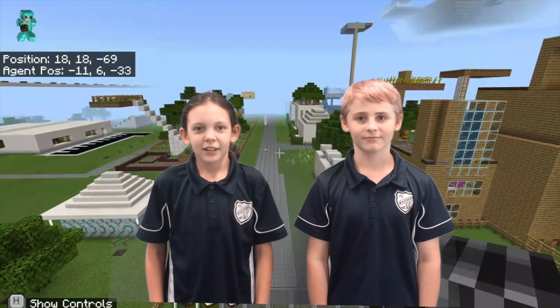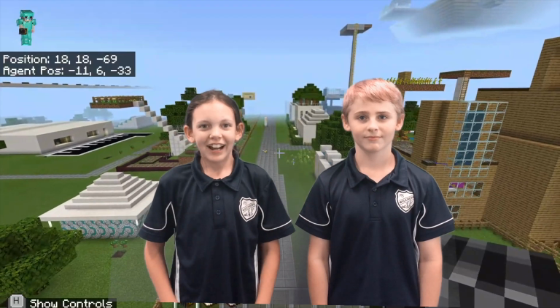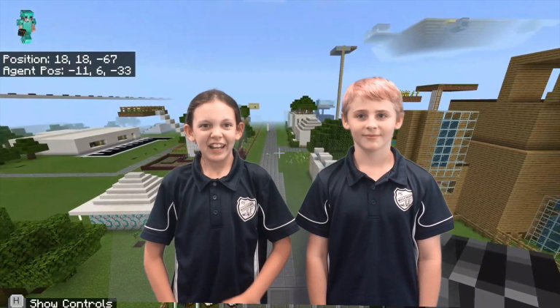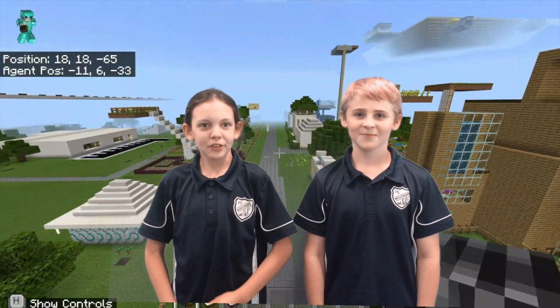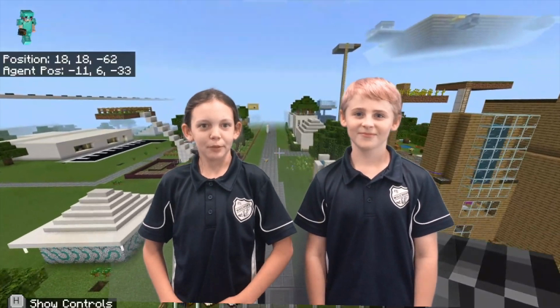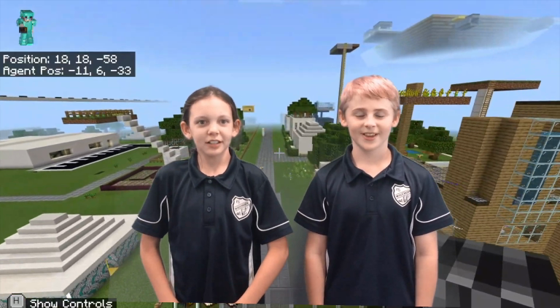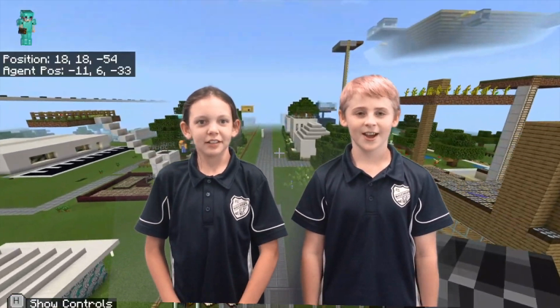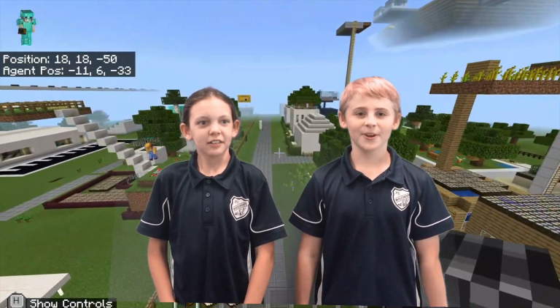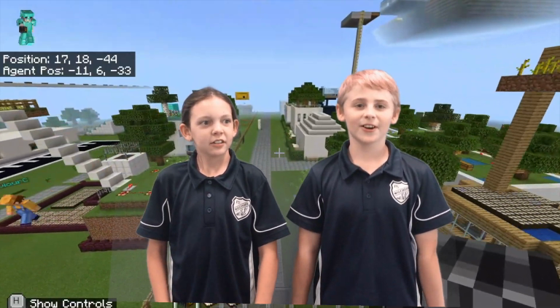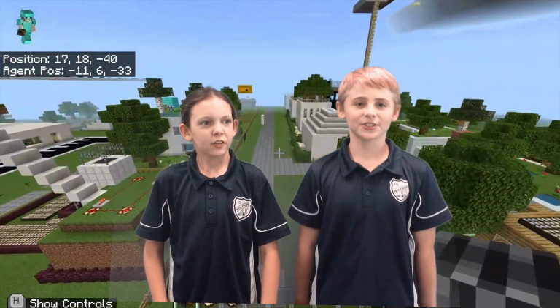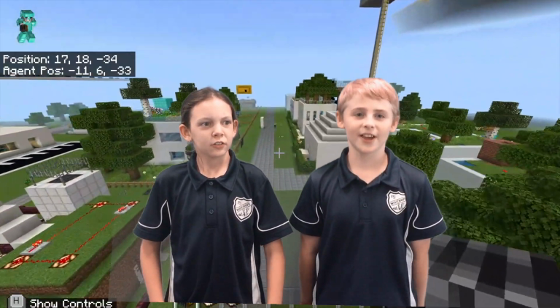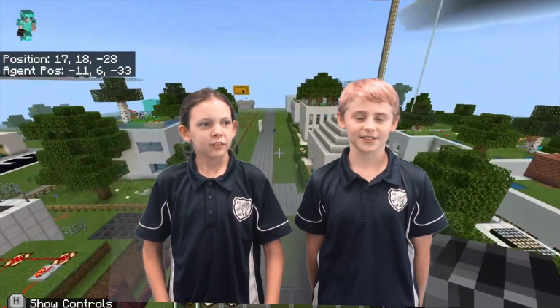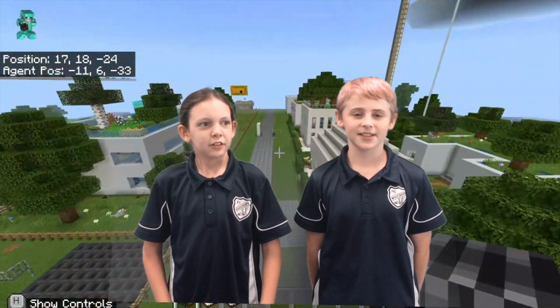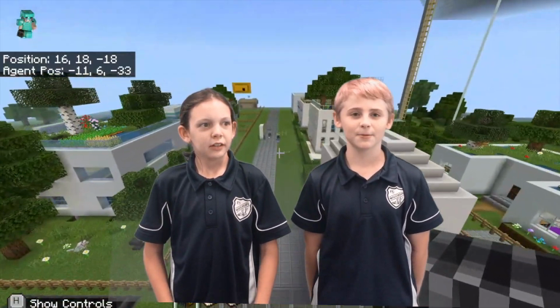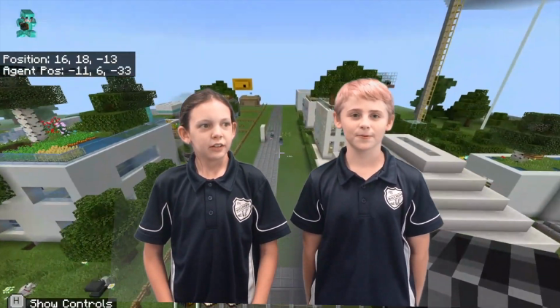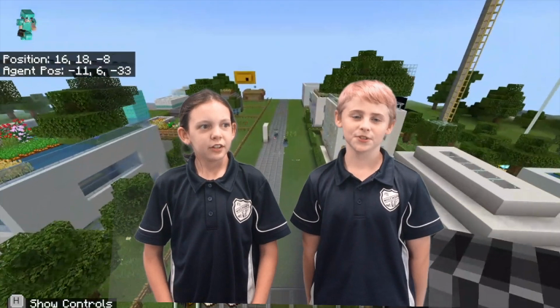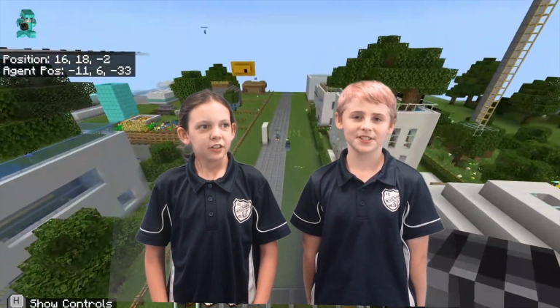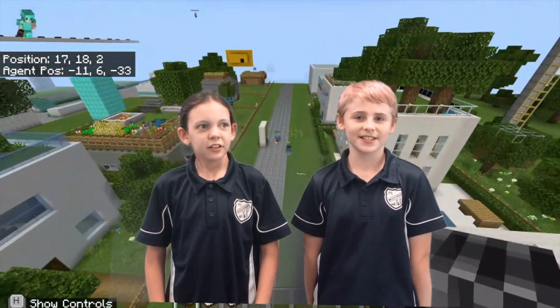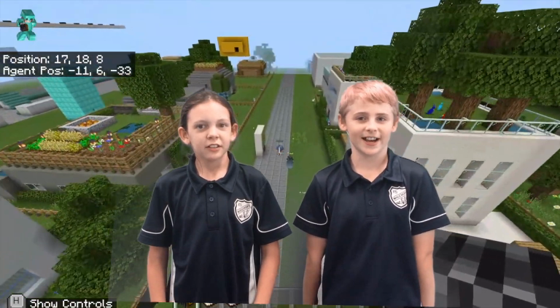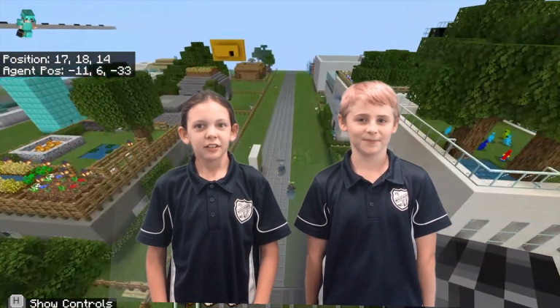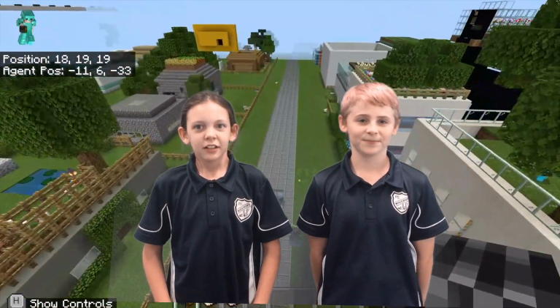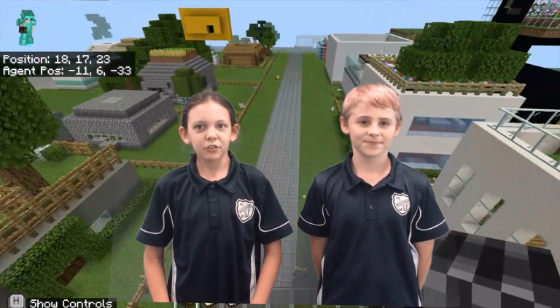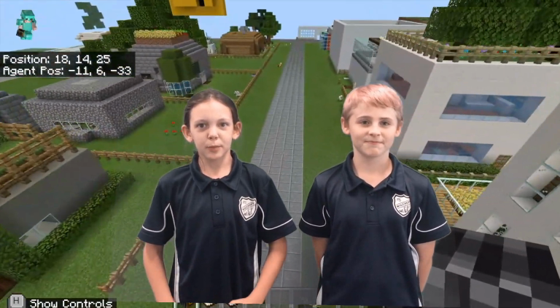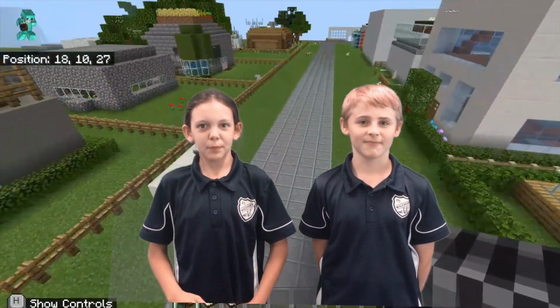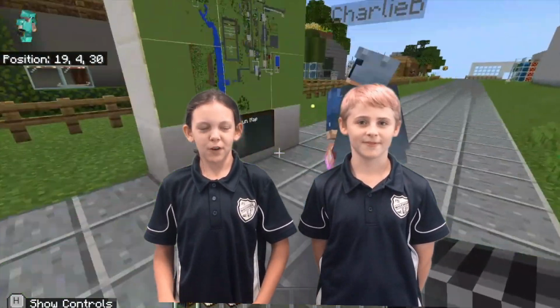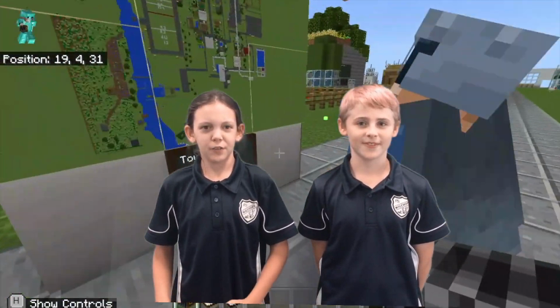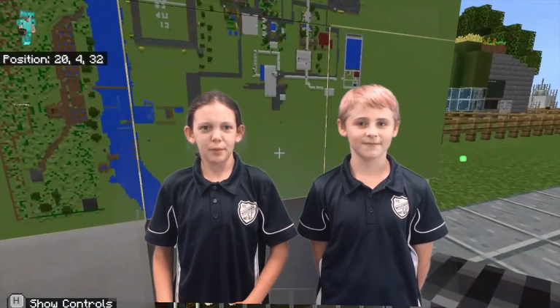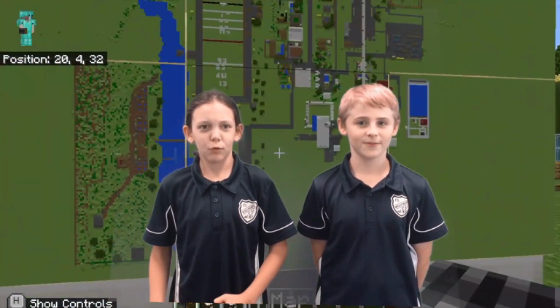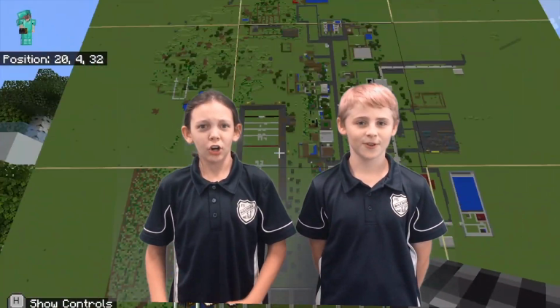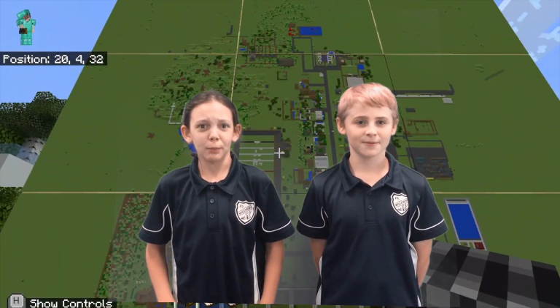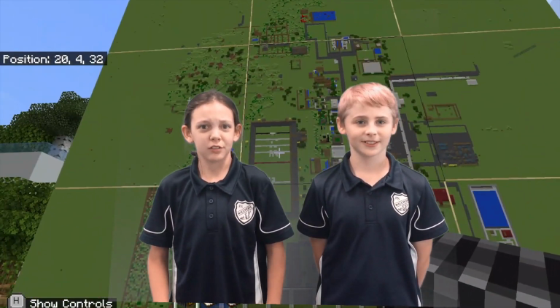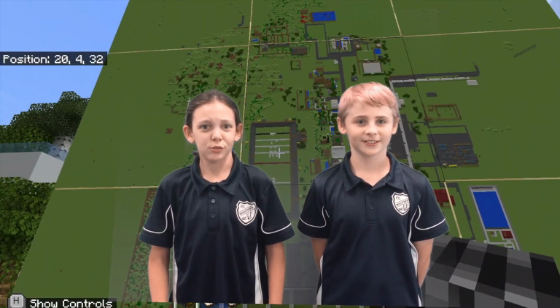Hey, what's up guys? We're going to show you our sustainable, futuristic town. This was made by 5AM at Warmore Public School.